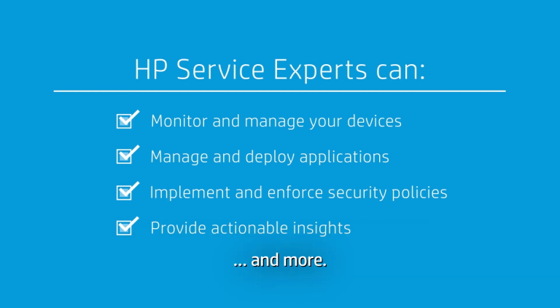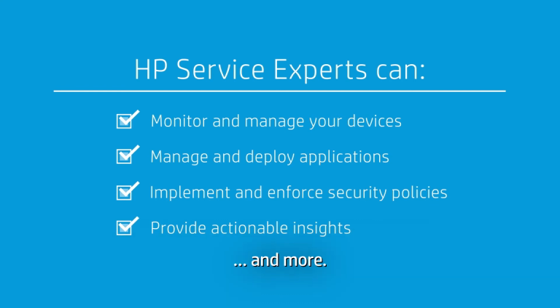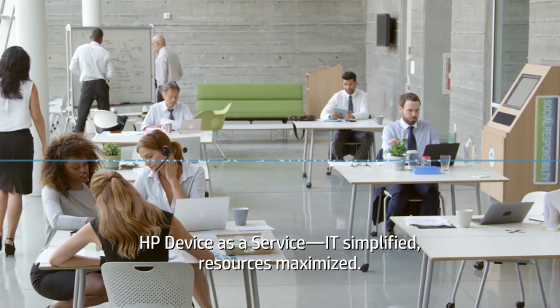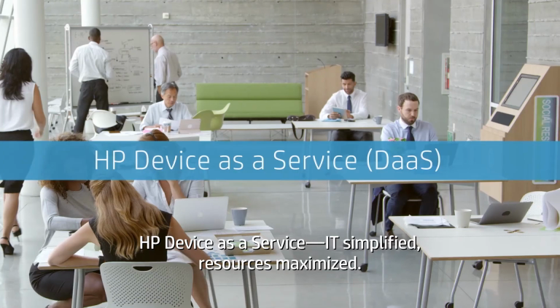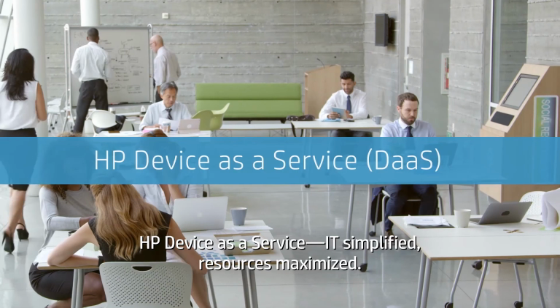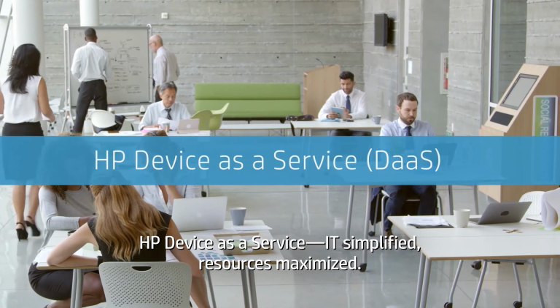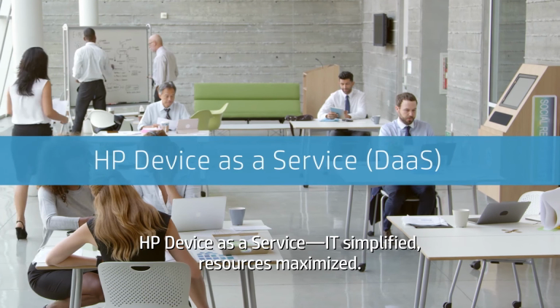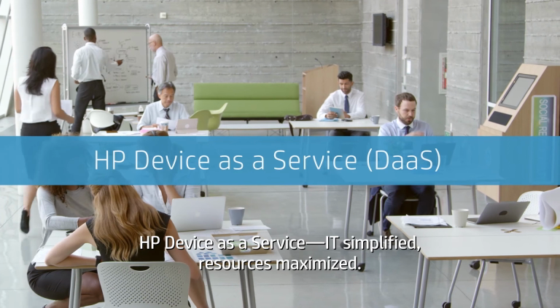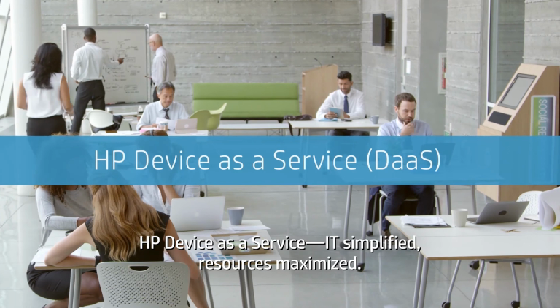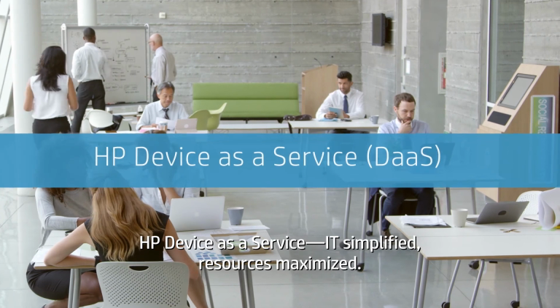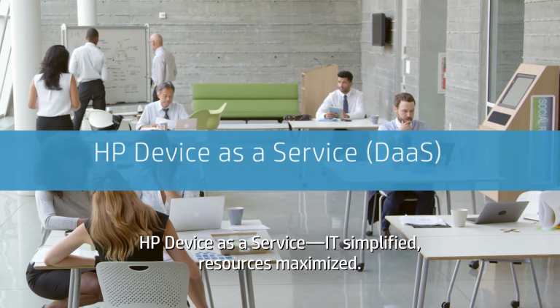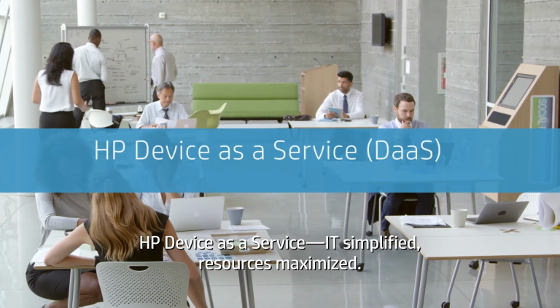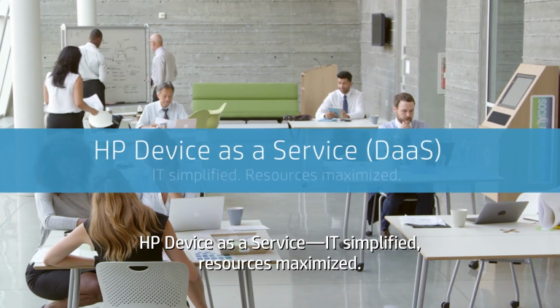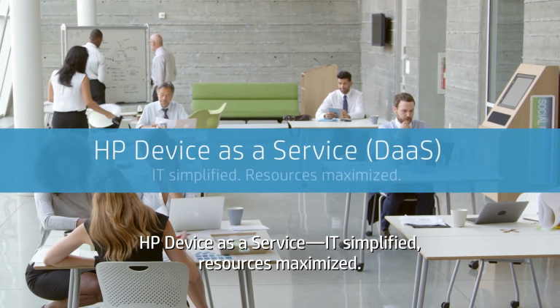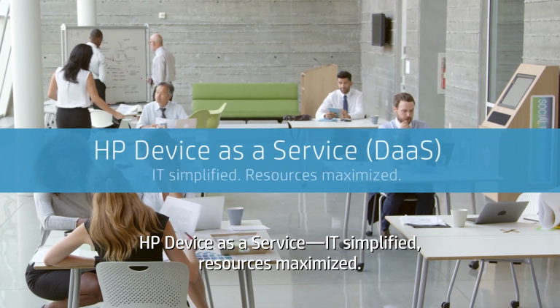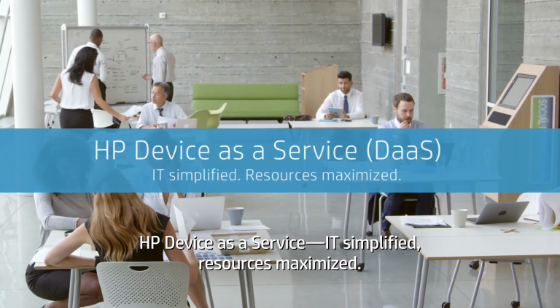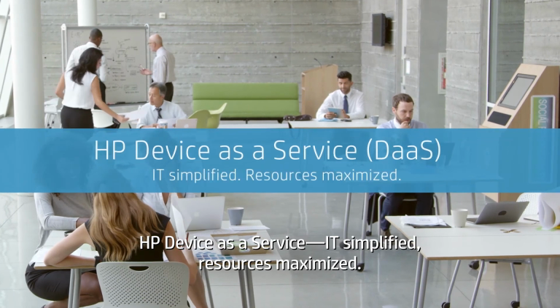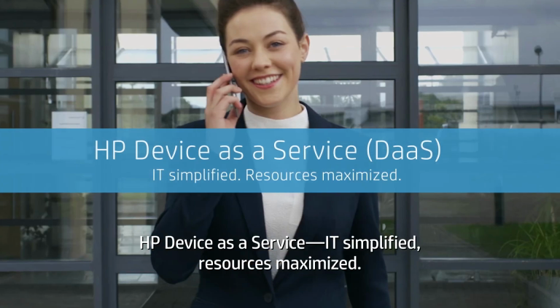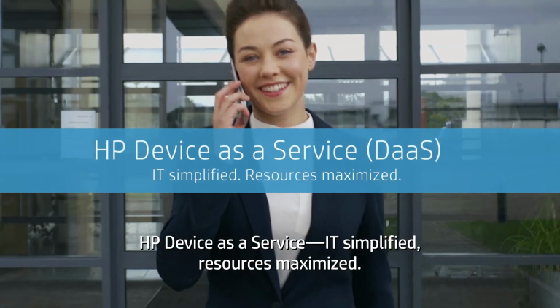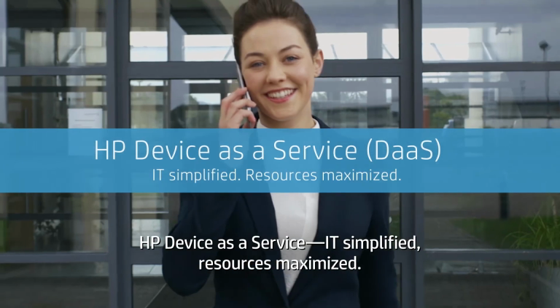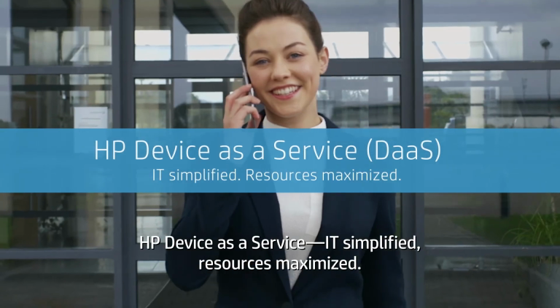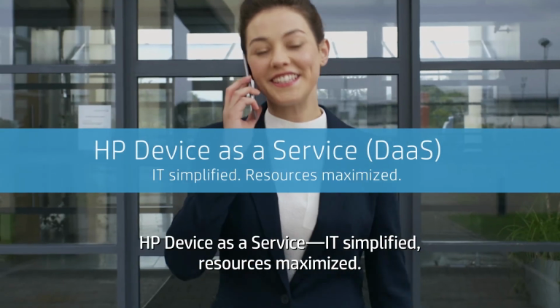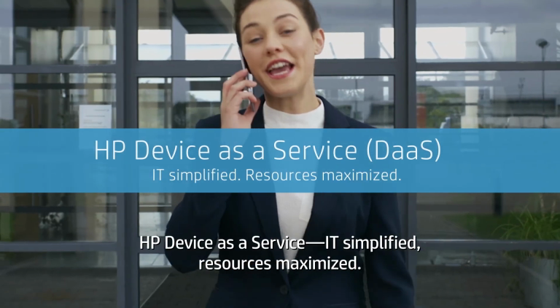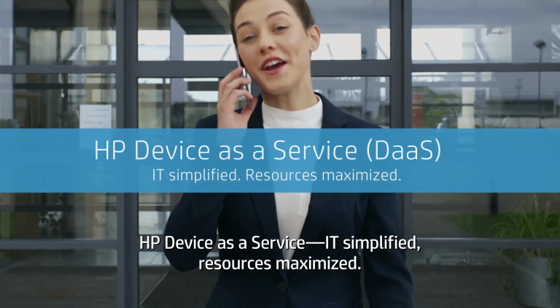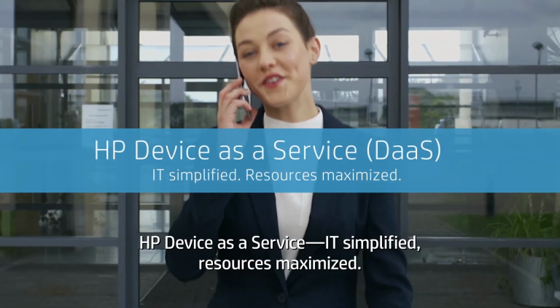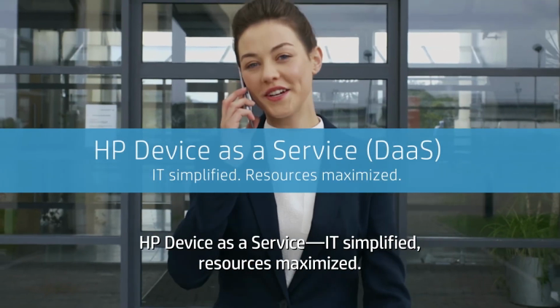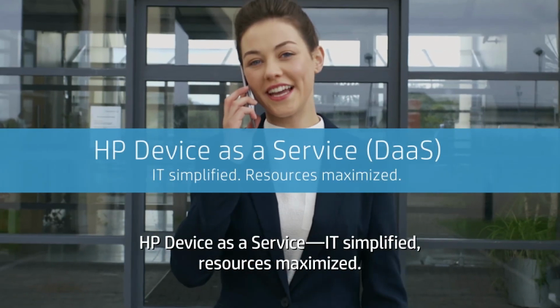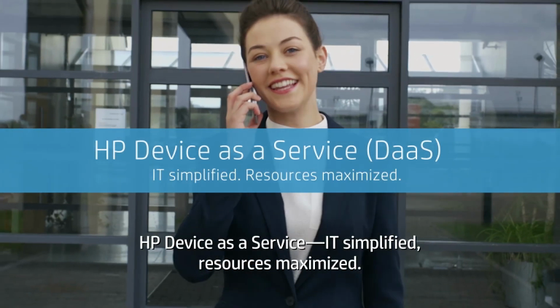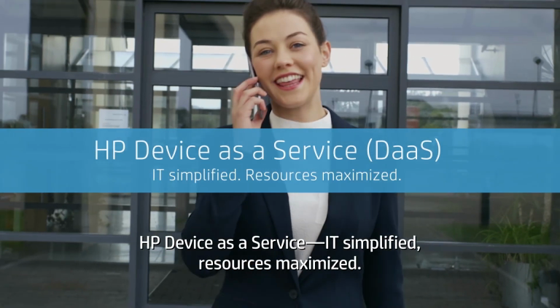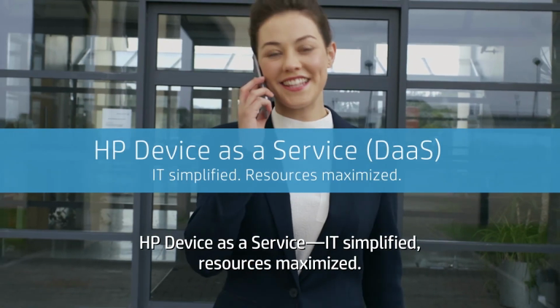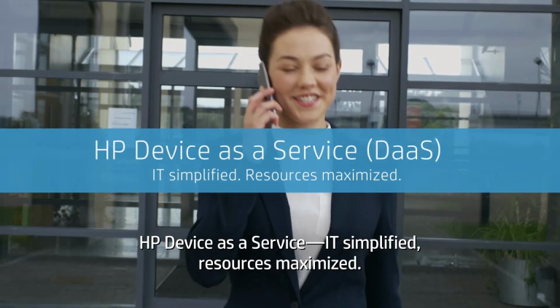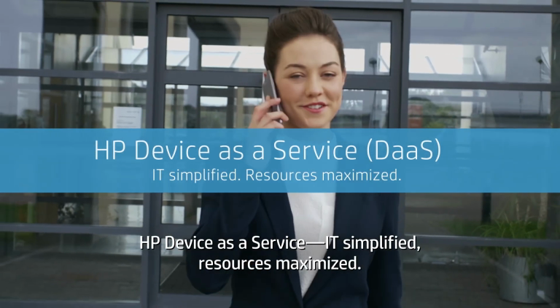HP Device as a Service — IT simplified, resources maximized.